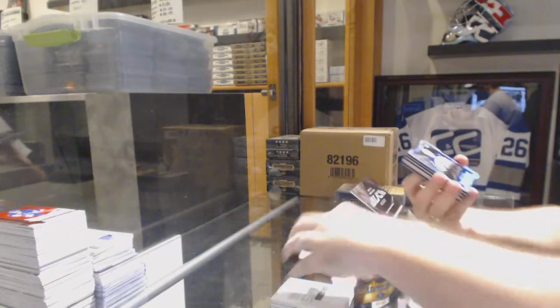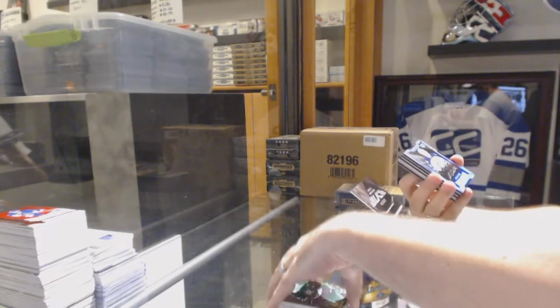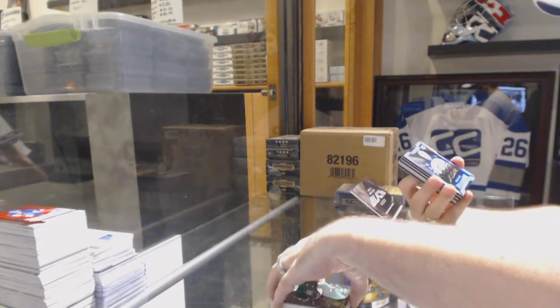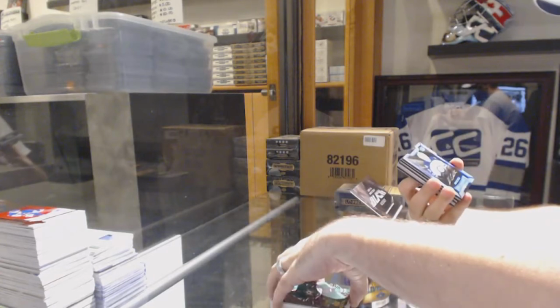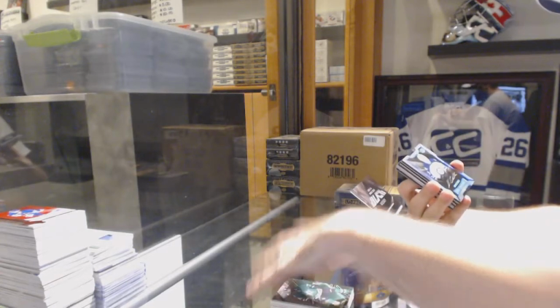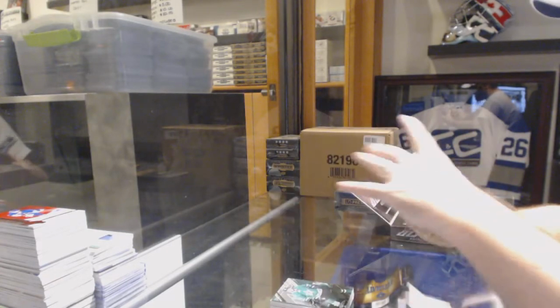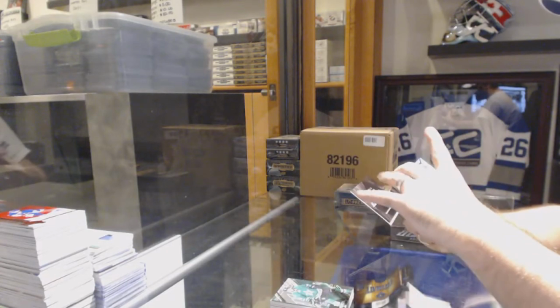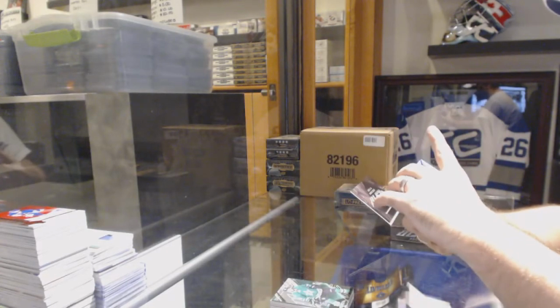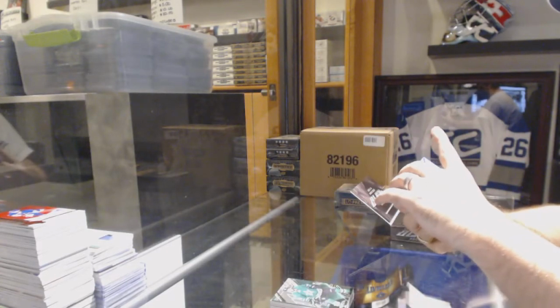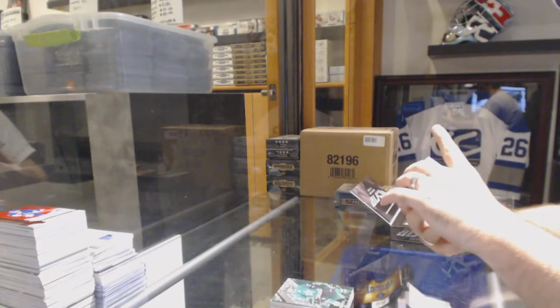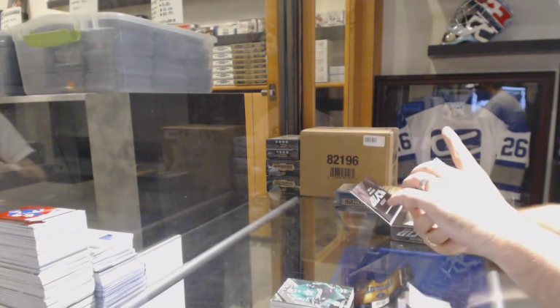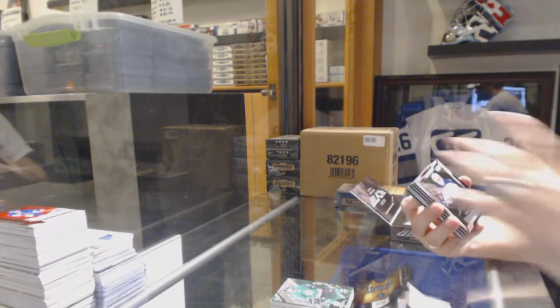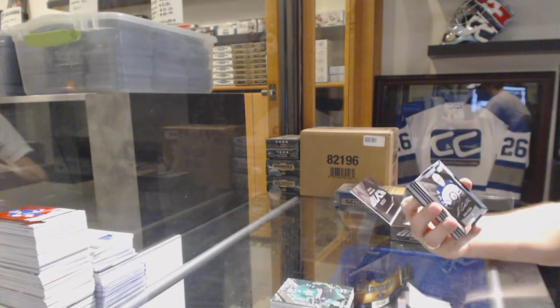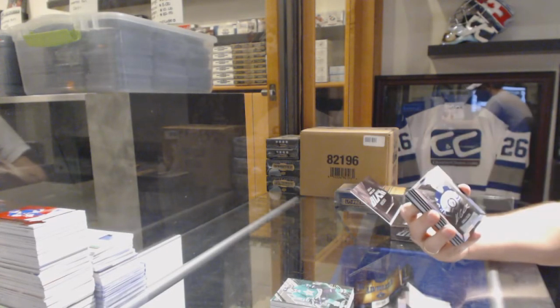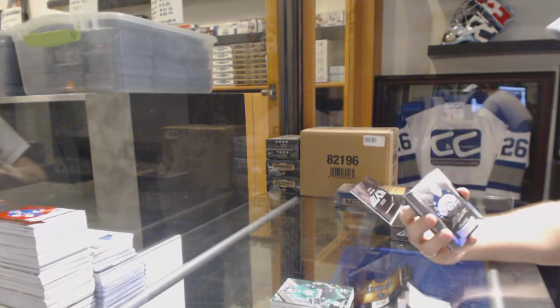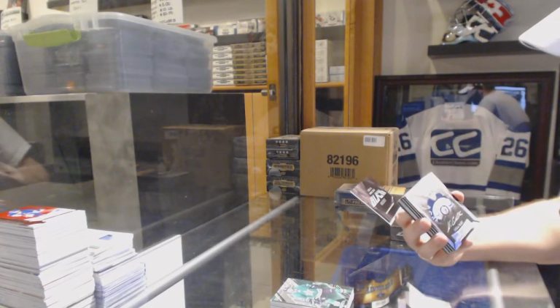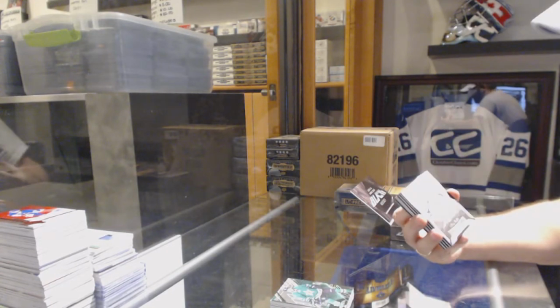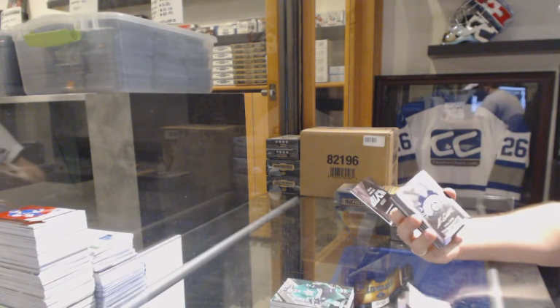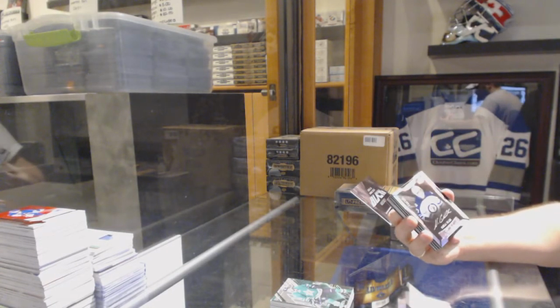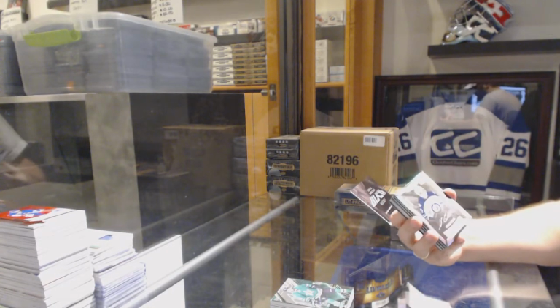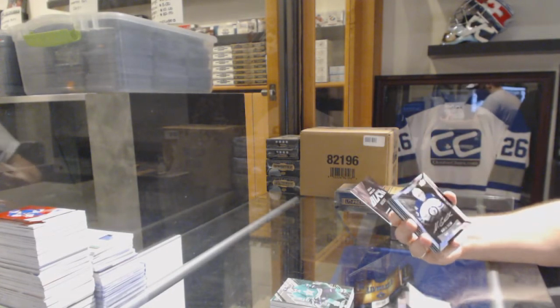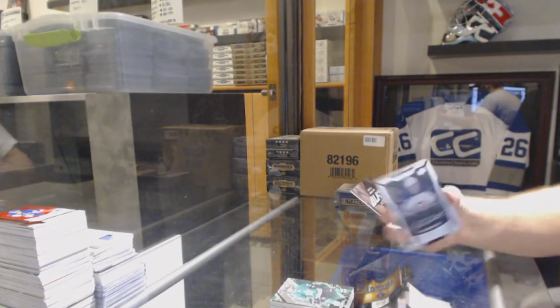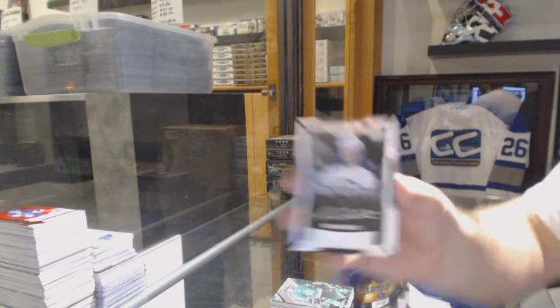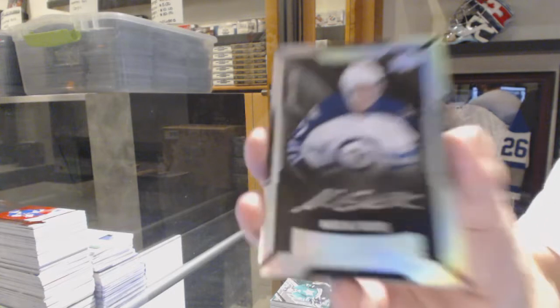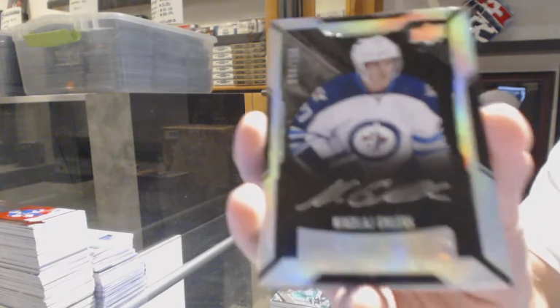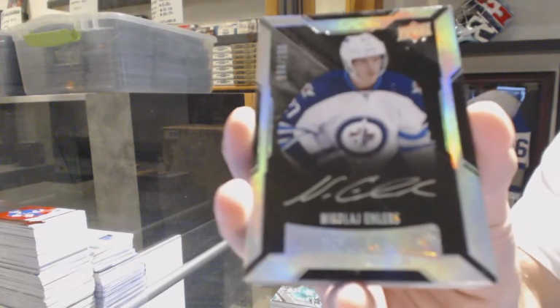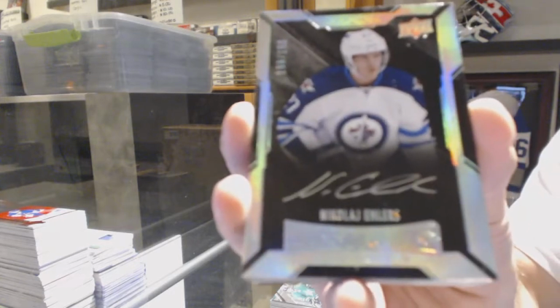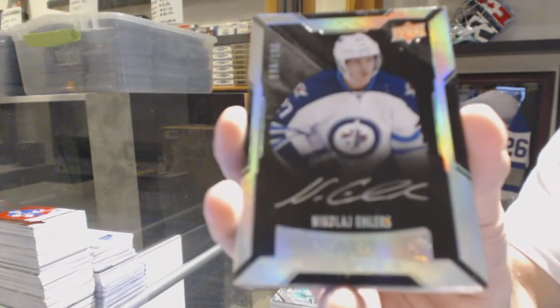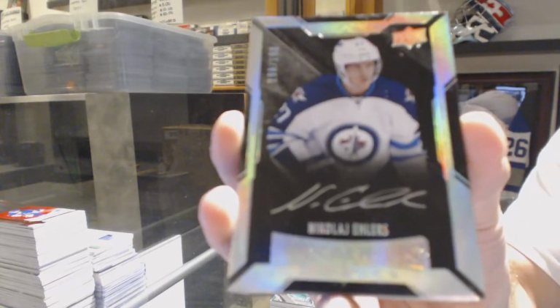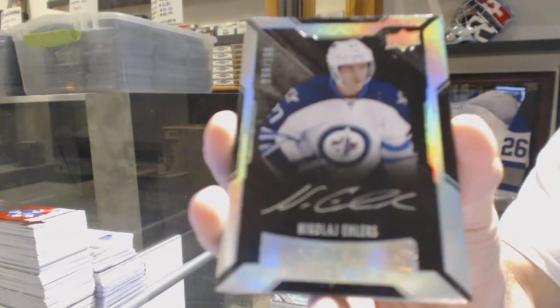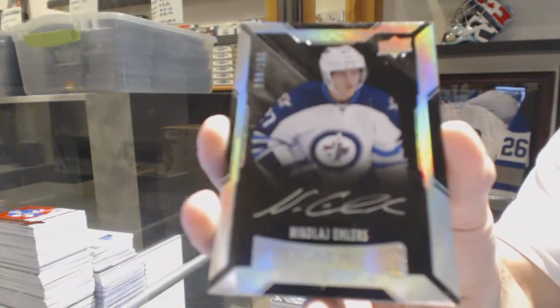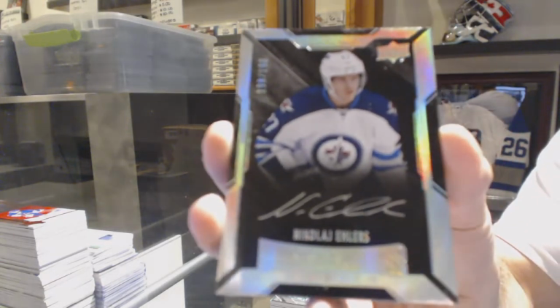For the Winnipeg Jets, we got a short print rookie autograph, number 2199, Nikolai Ehlers.